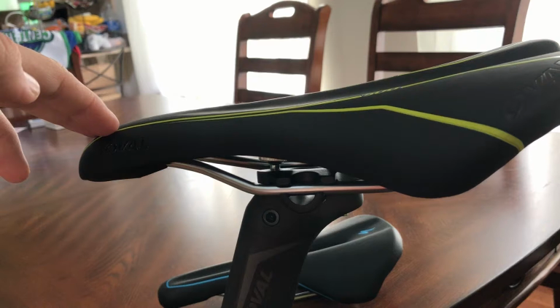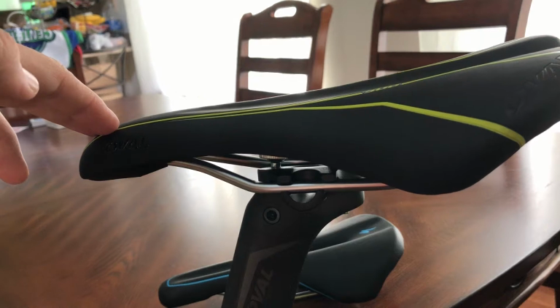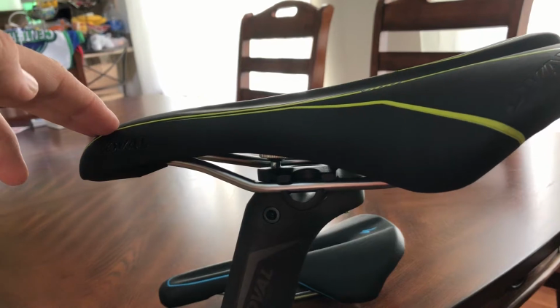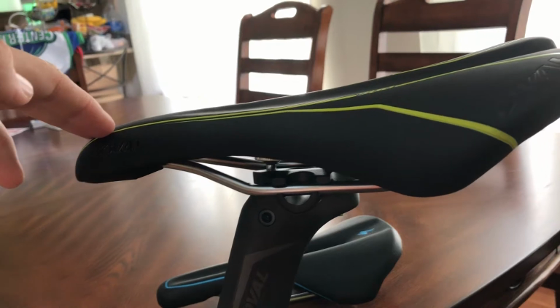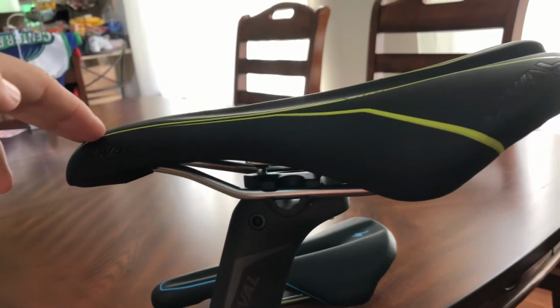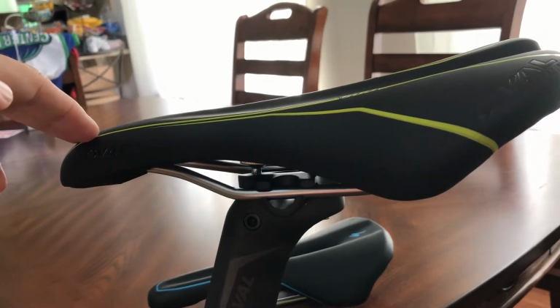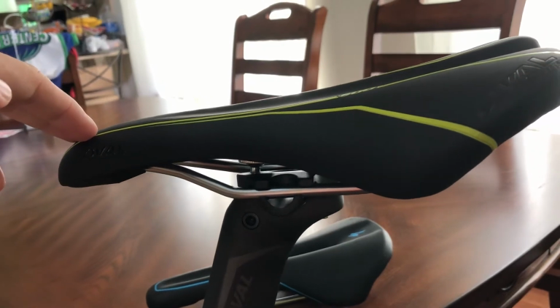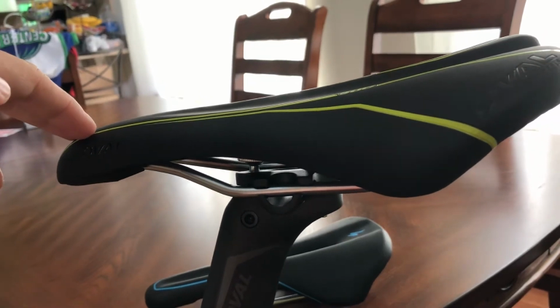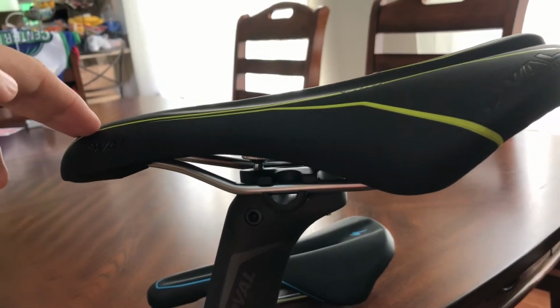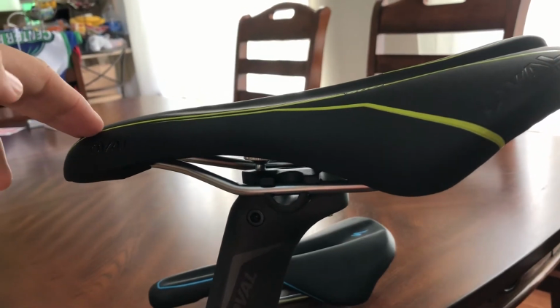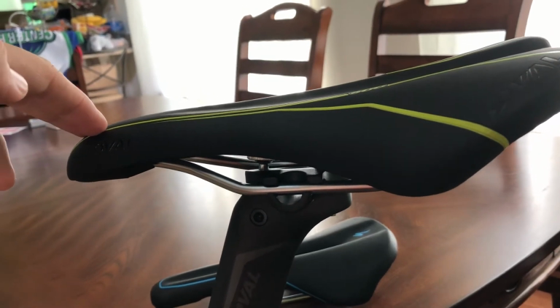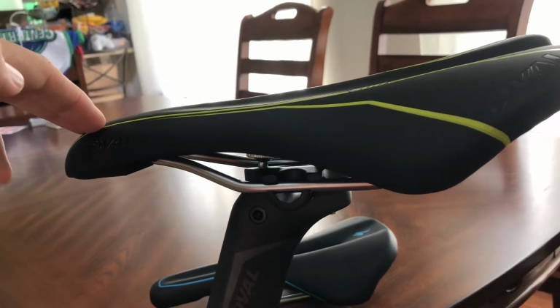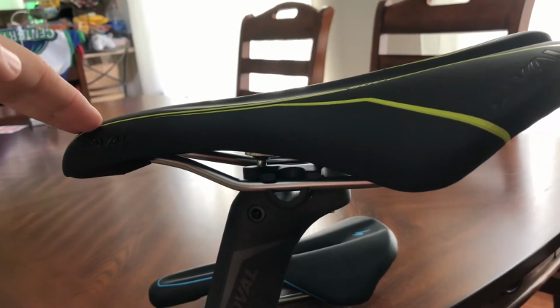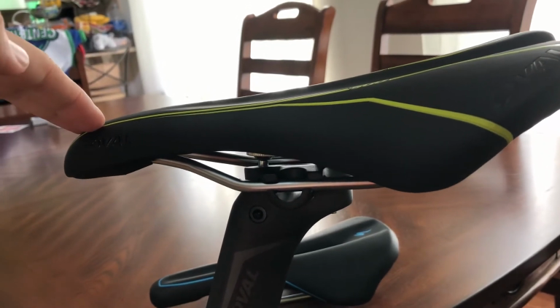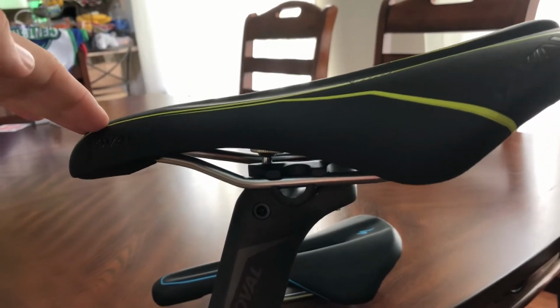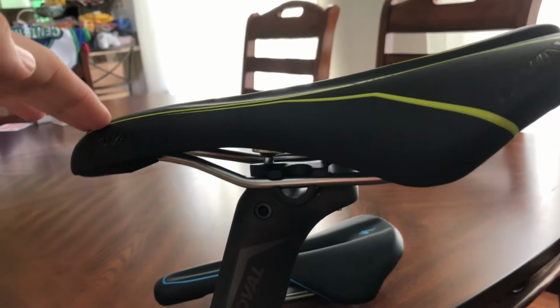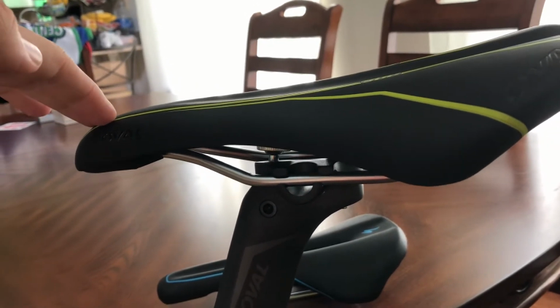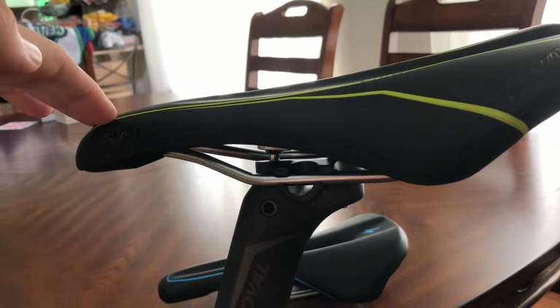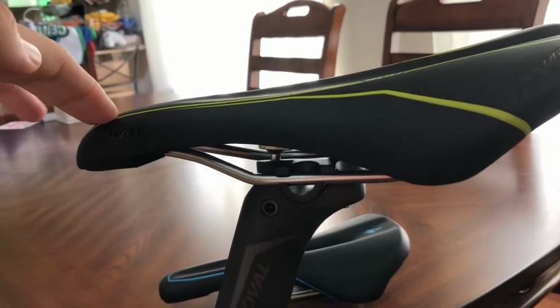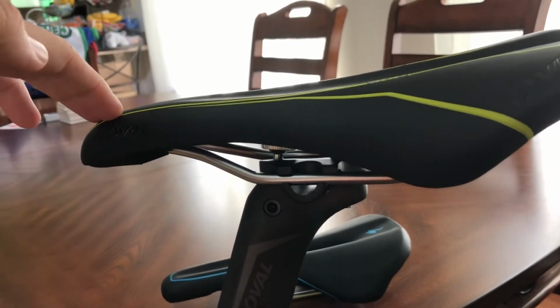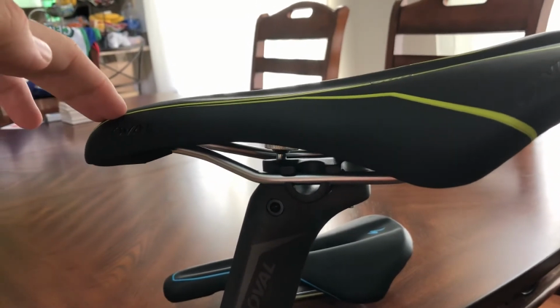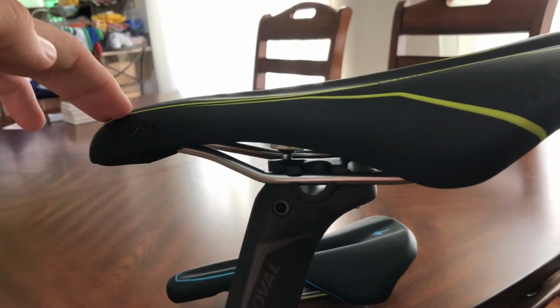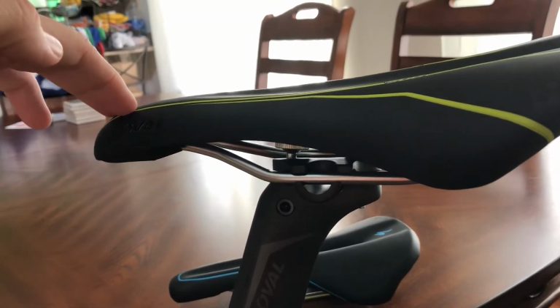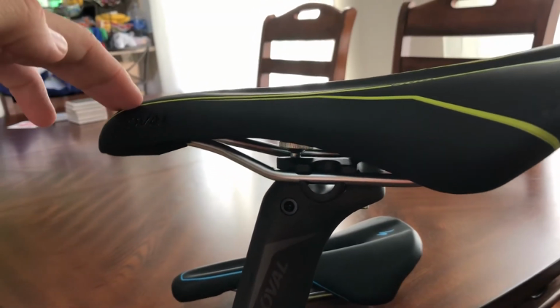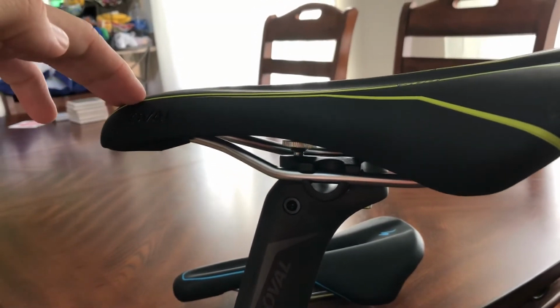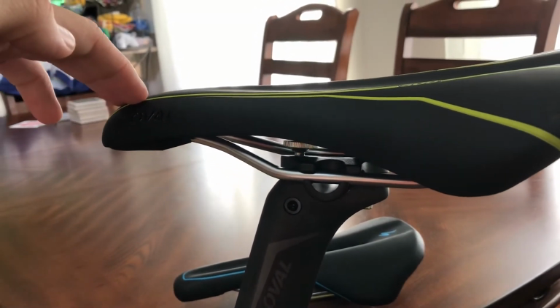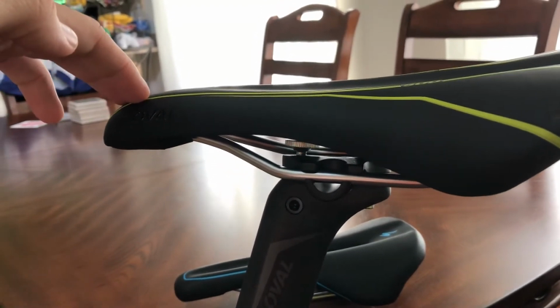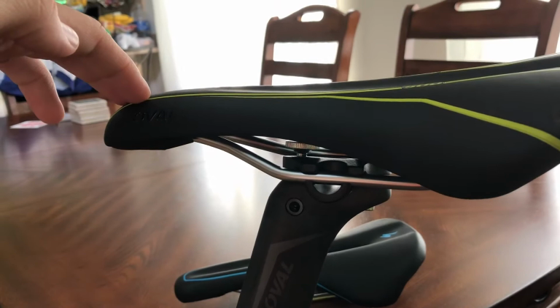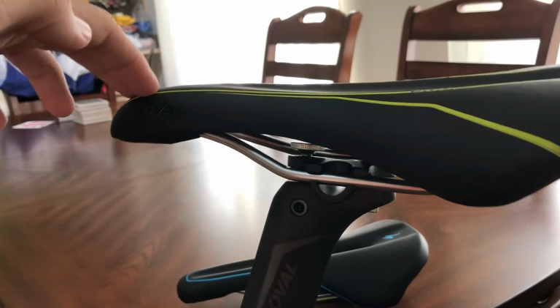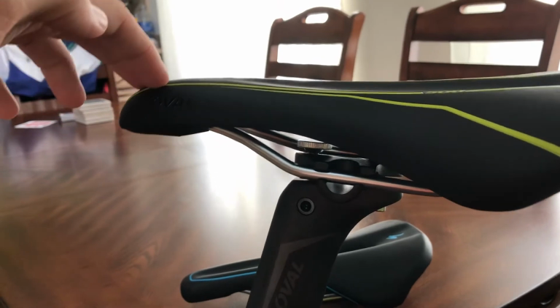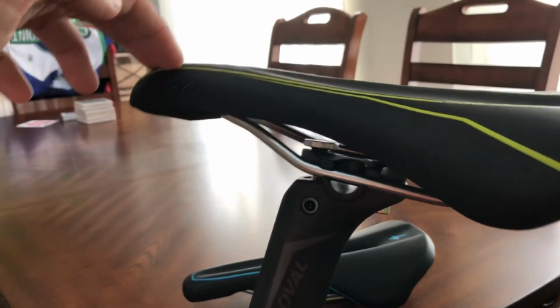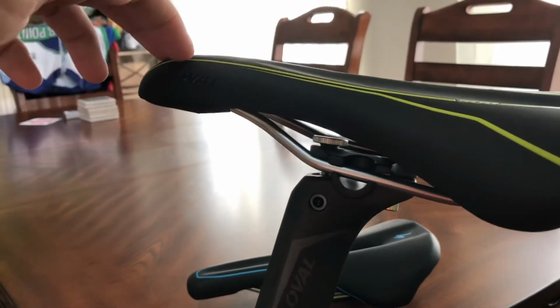Here we are again looking at my Fuji Transonic. There's not really a video on how to adjust the seats on this, so I'm going to make a short one.